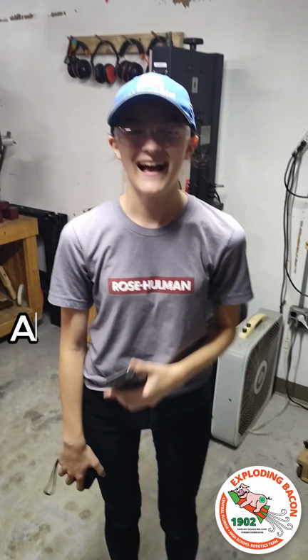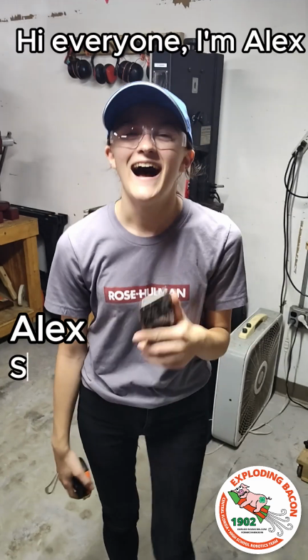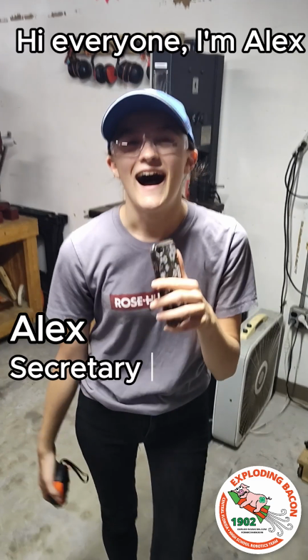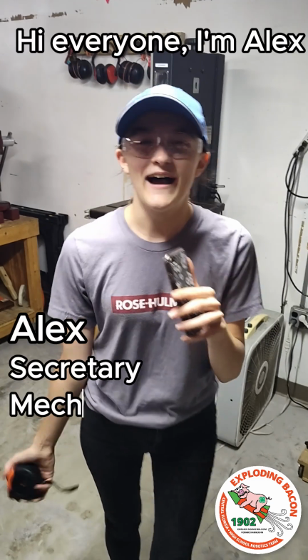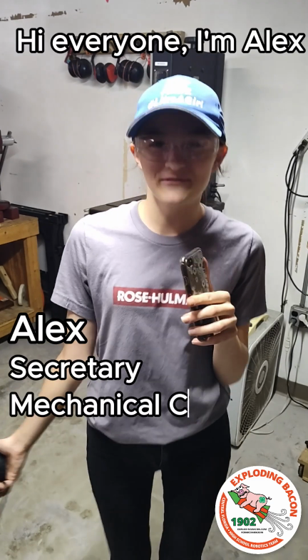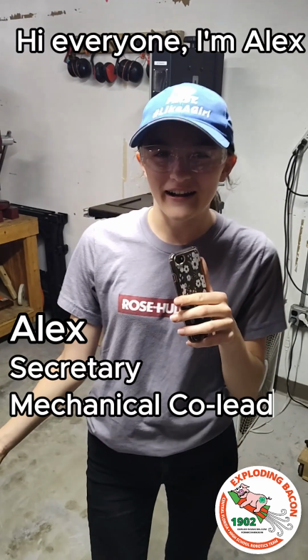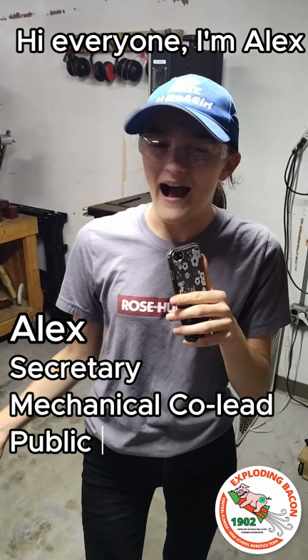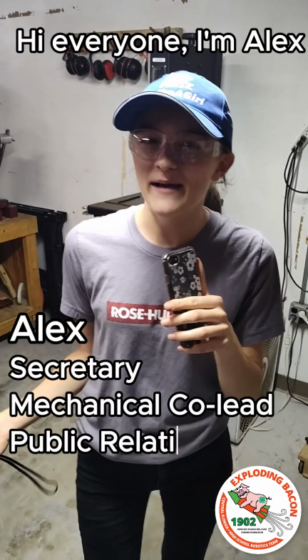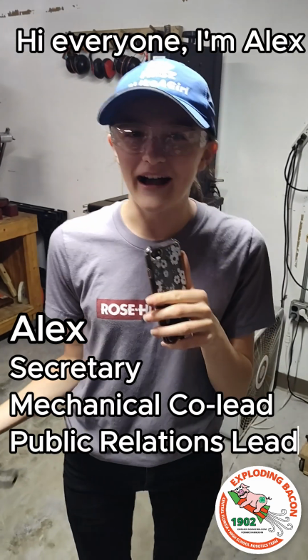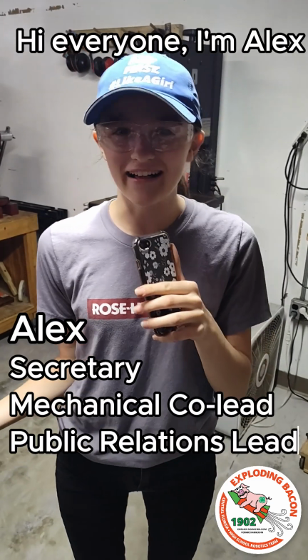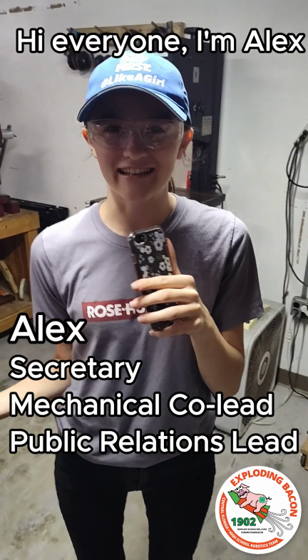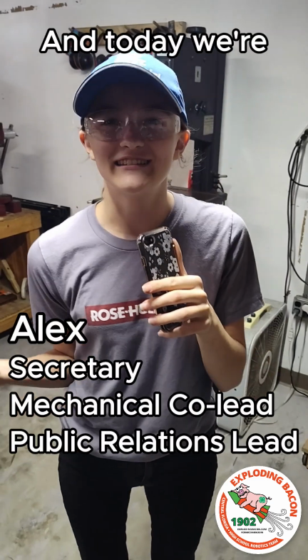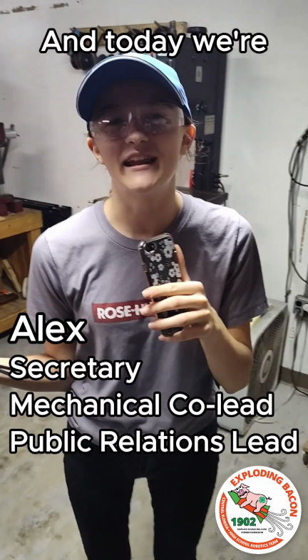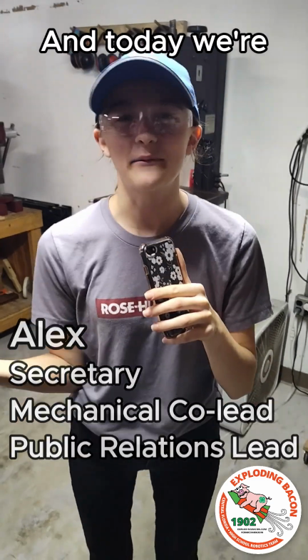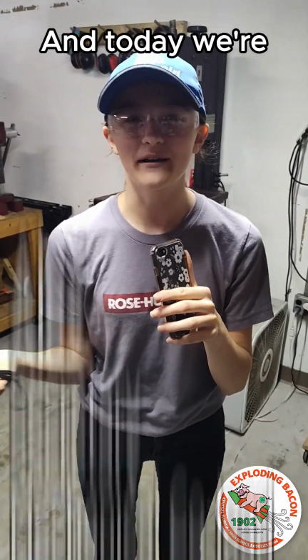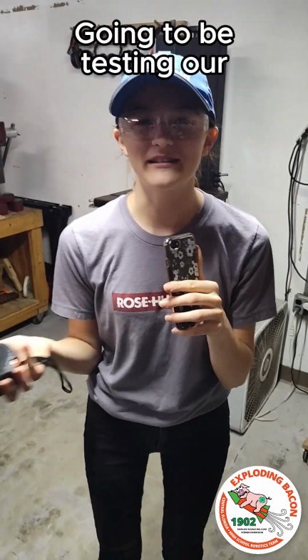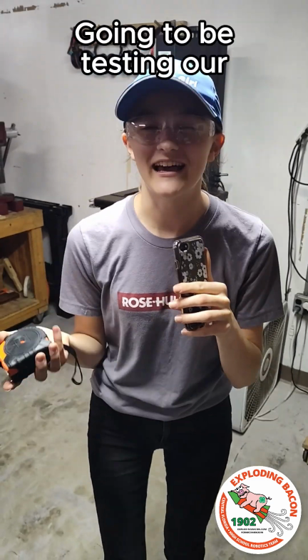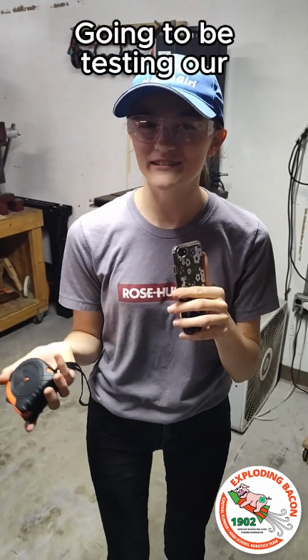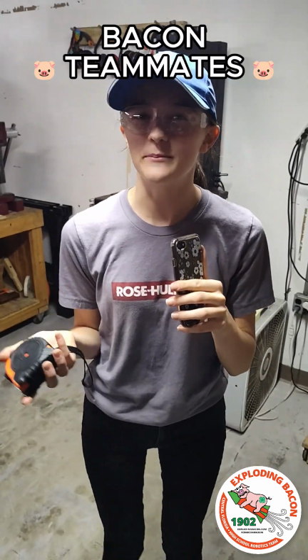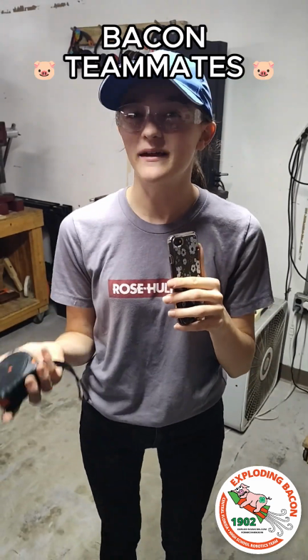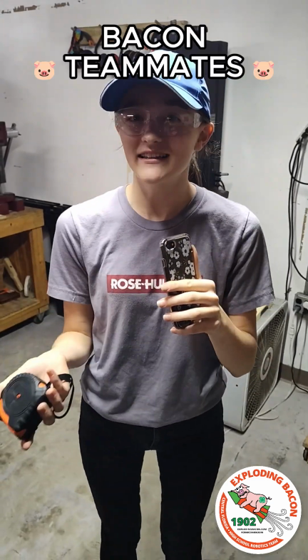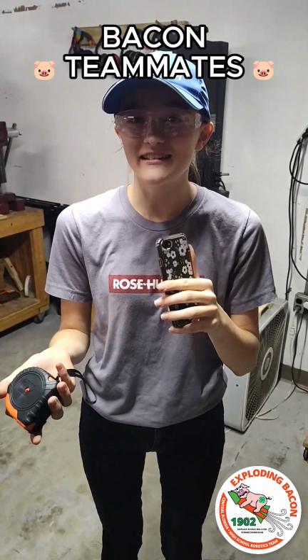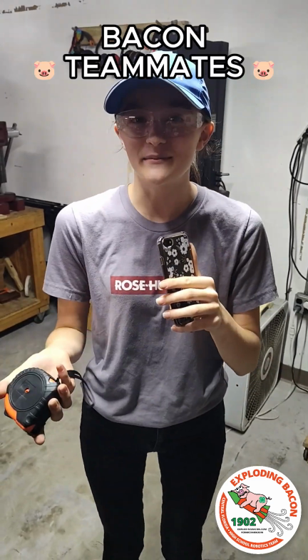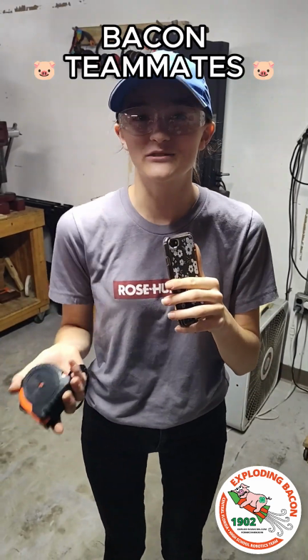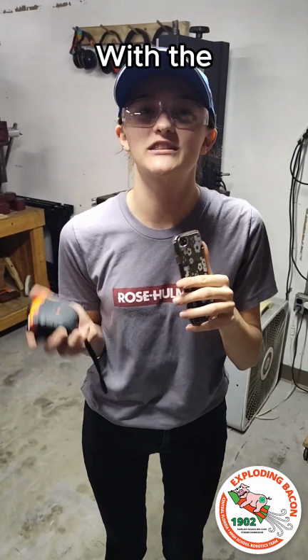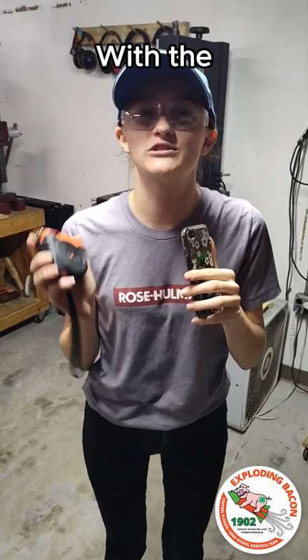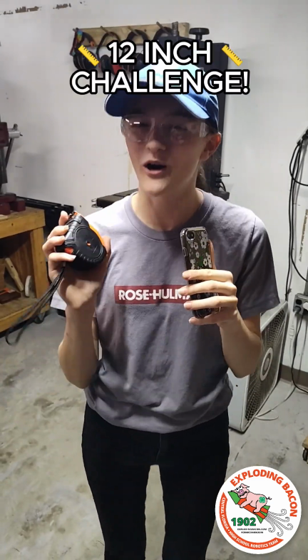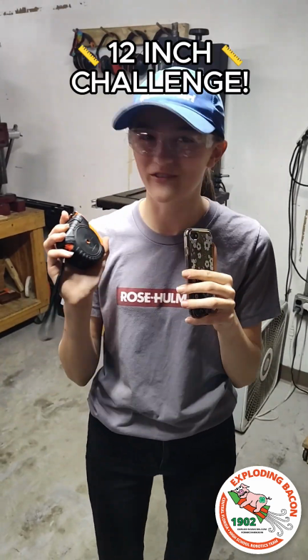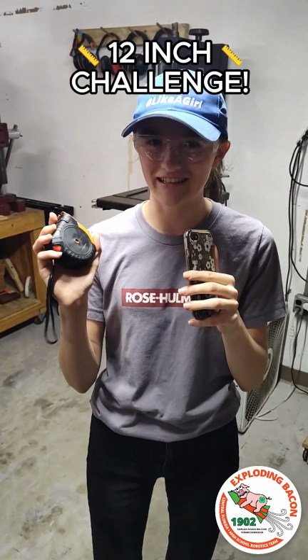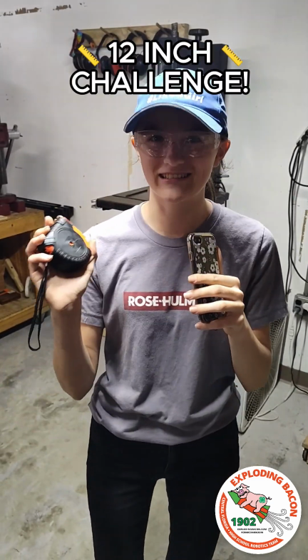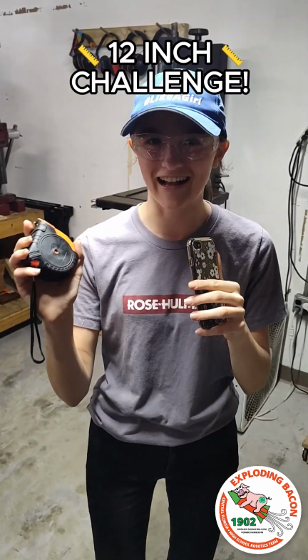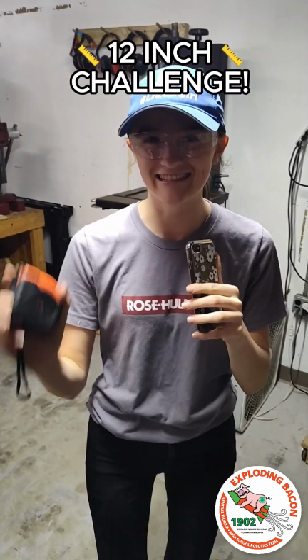Hi everyone, I'm Alex and today we're going to be testing bacon teammates with a 12-inch count.